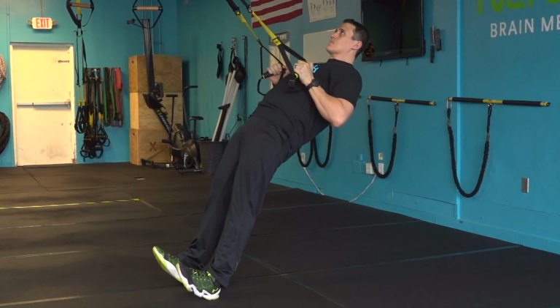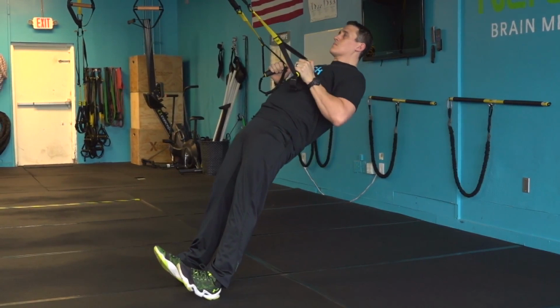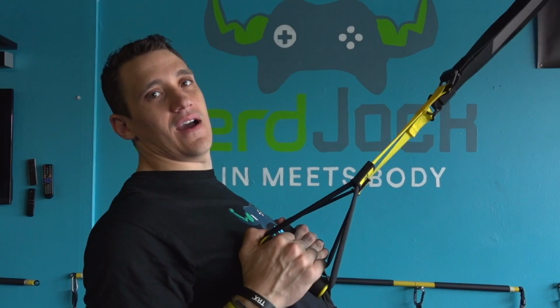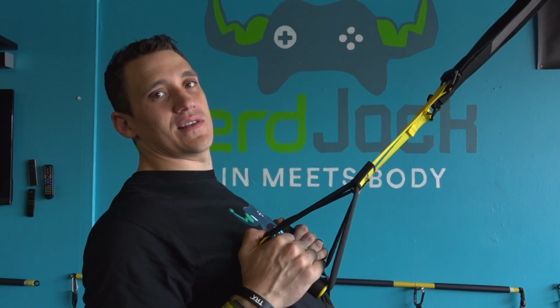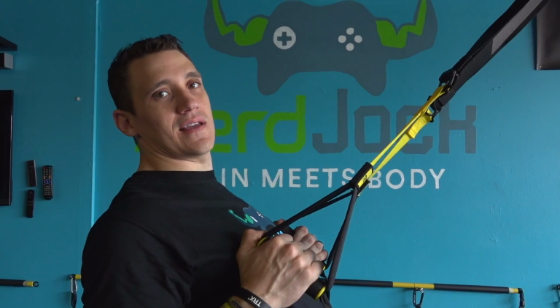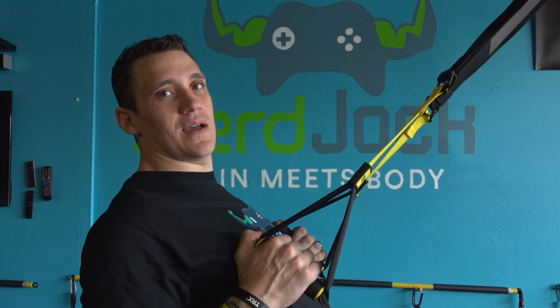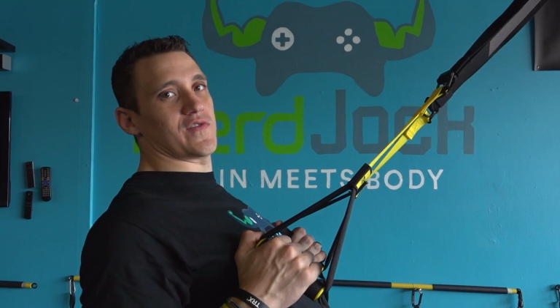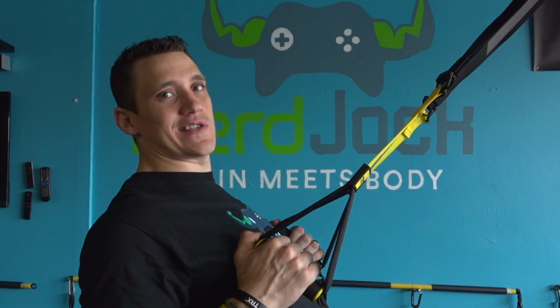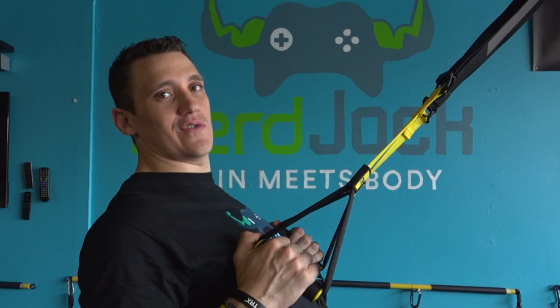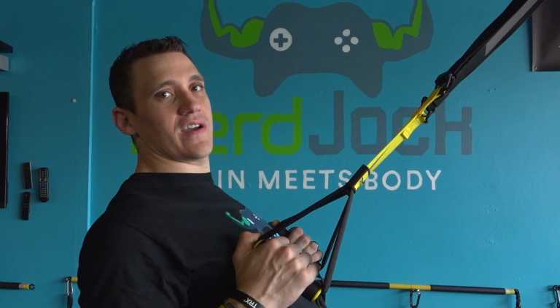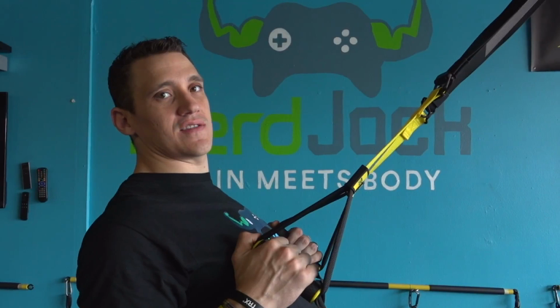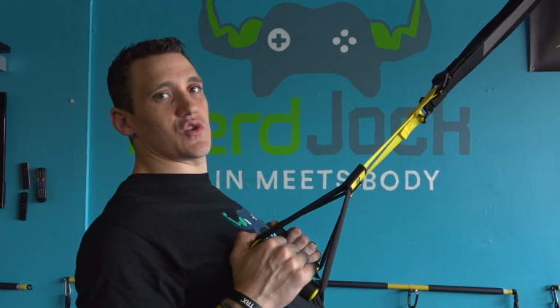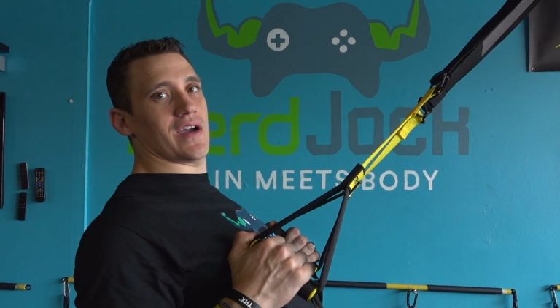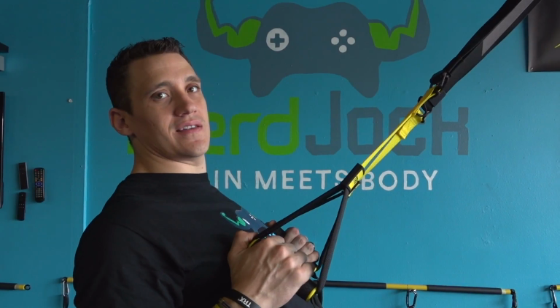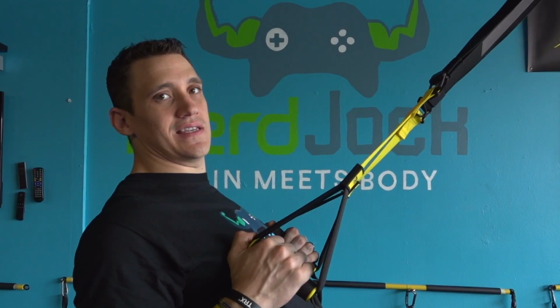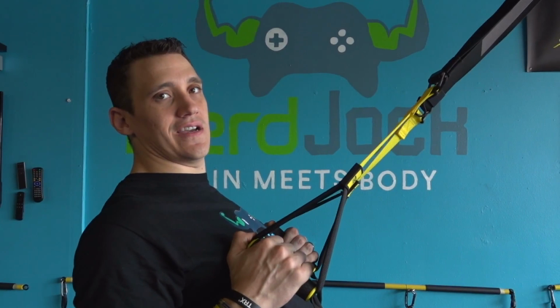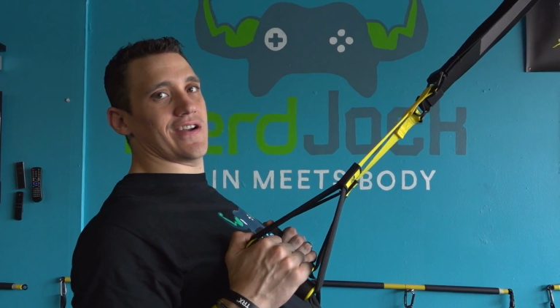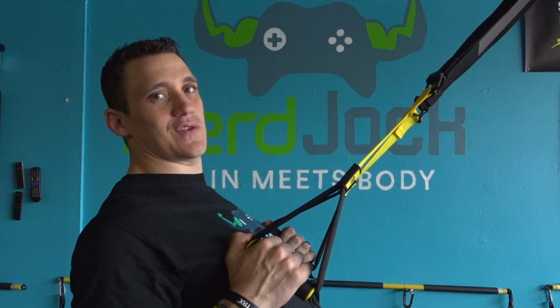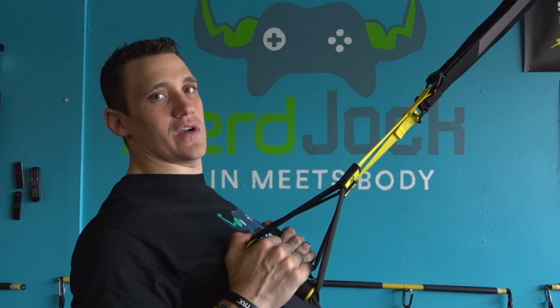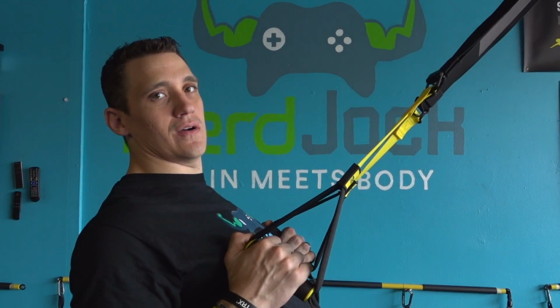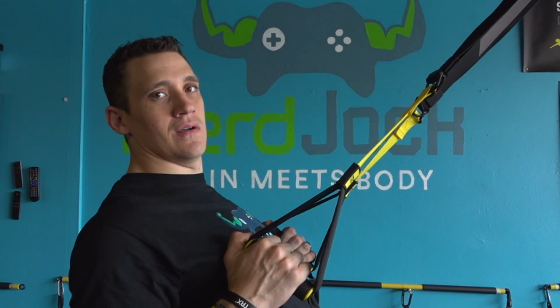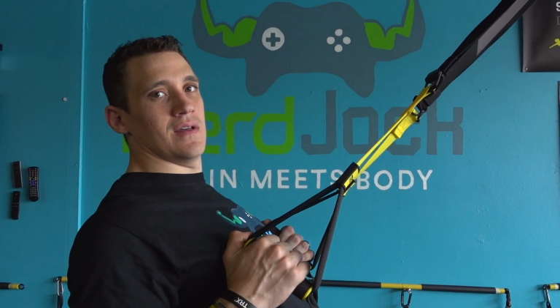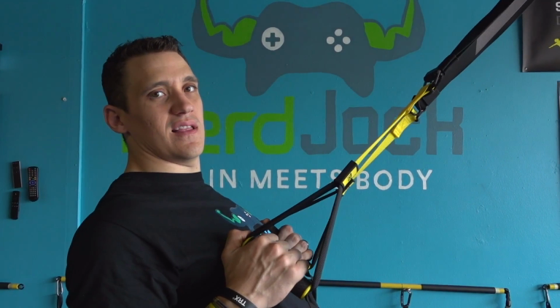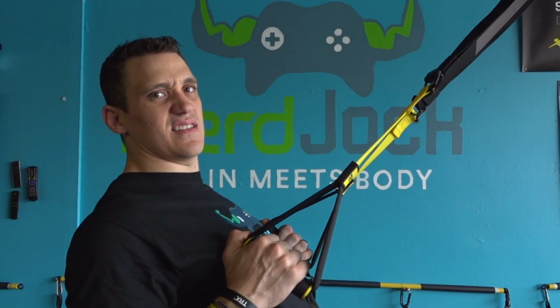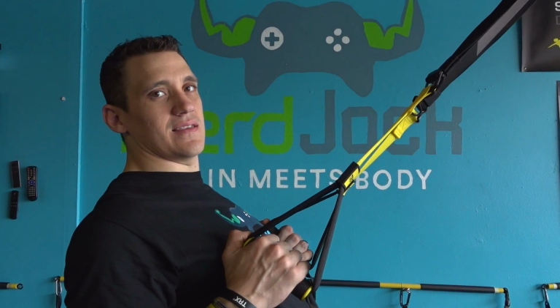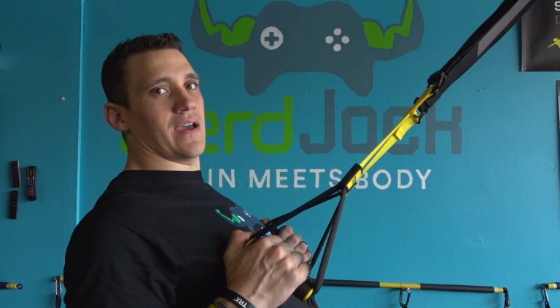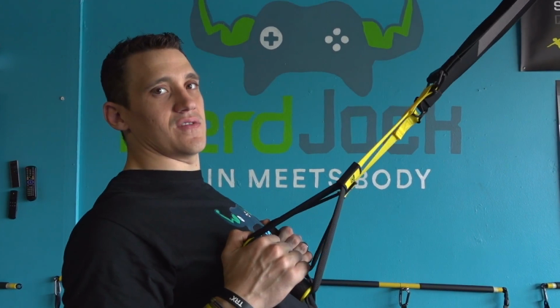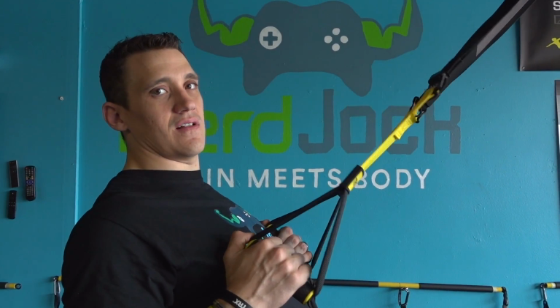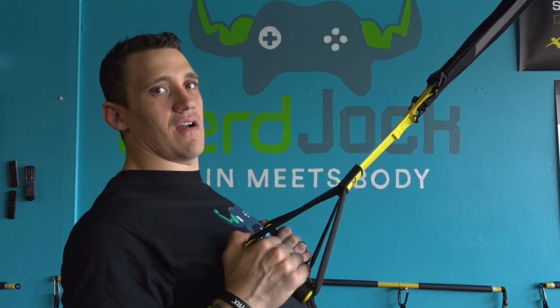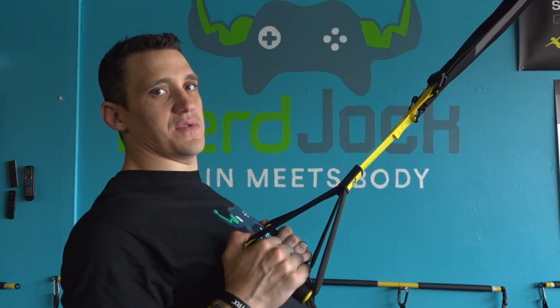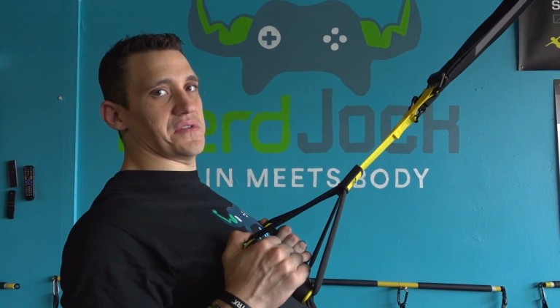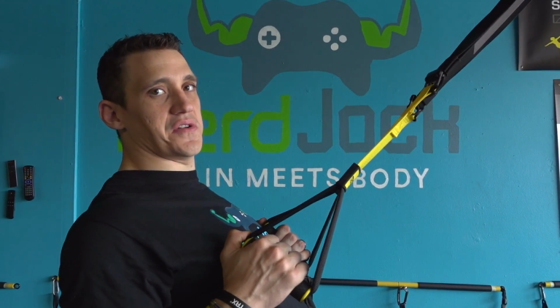Now it's time for T-Rex to try the TRX row. Let's see how those little arms will do.